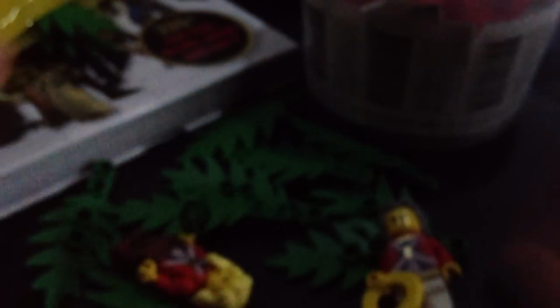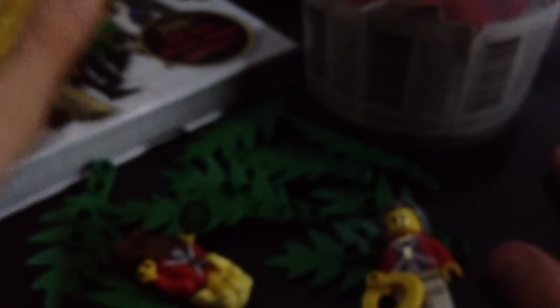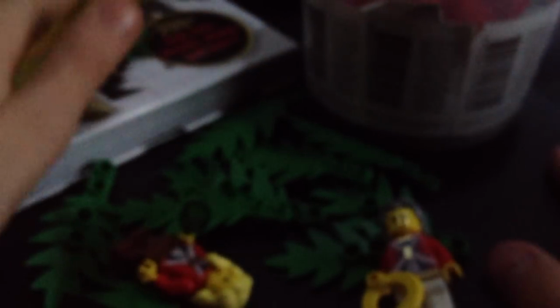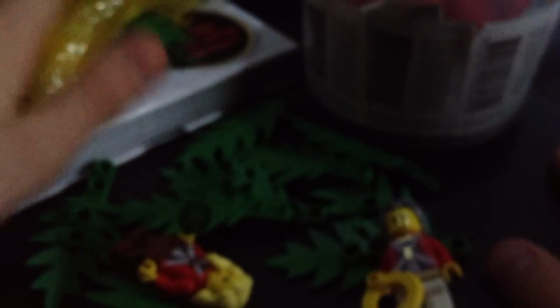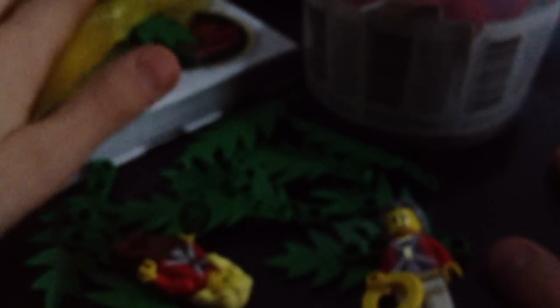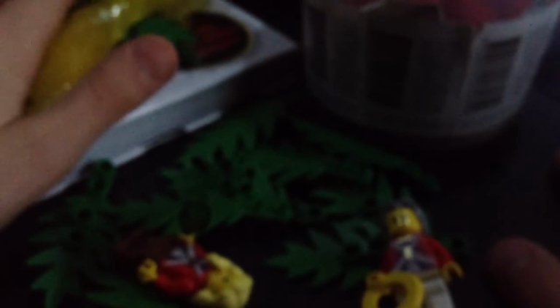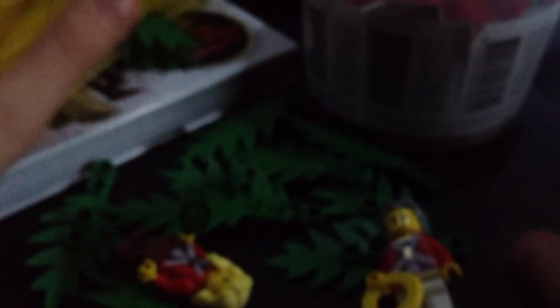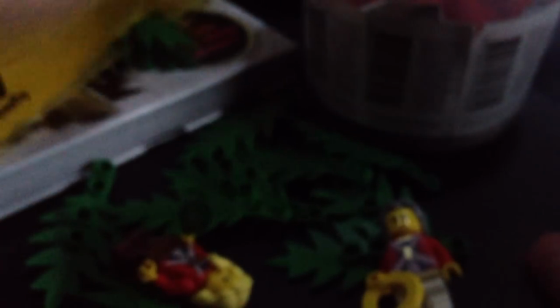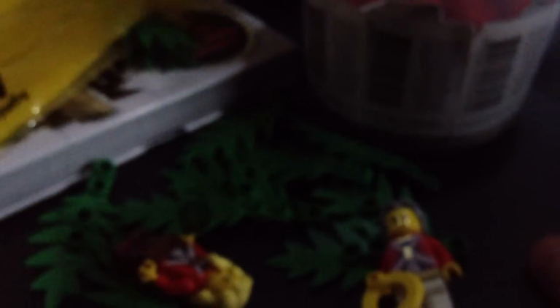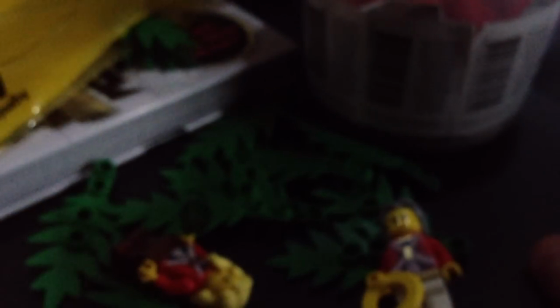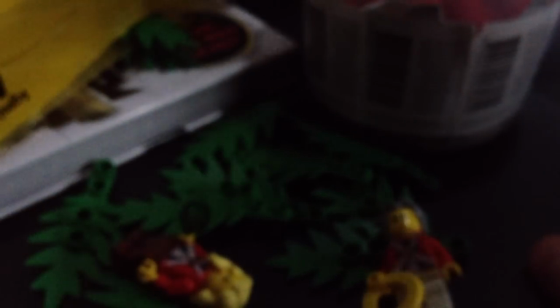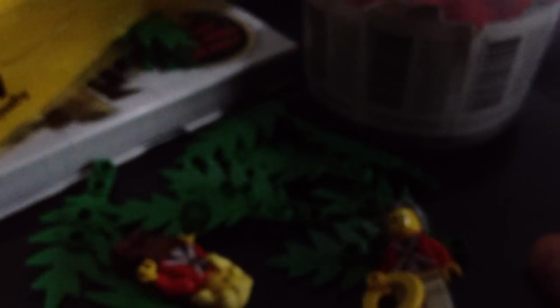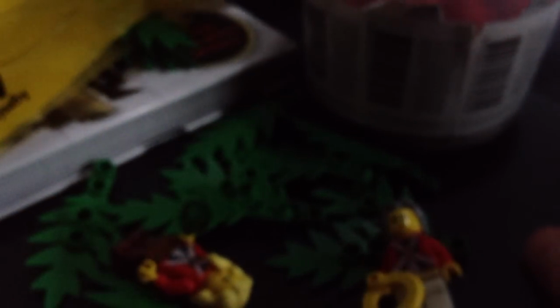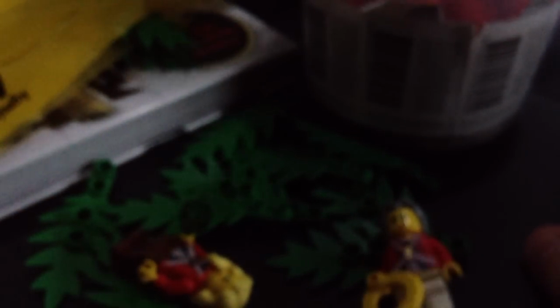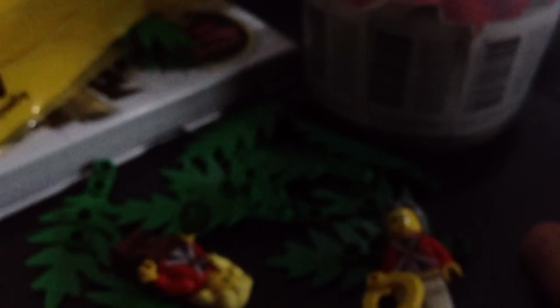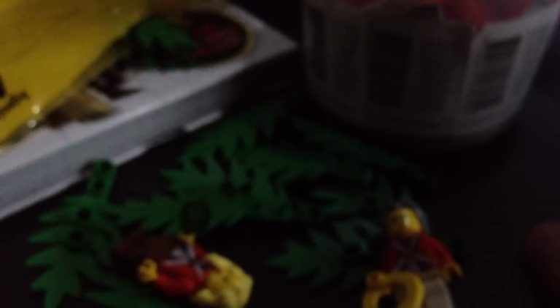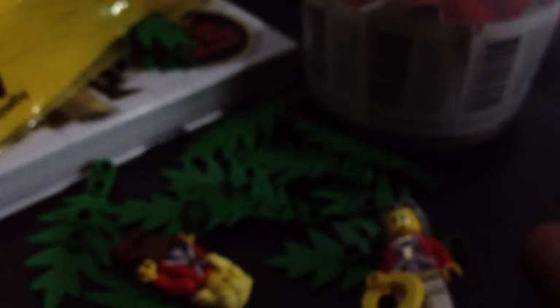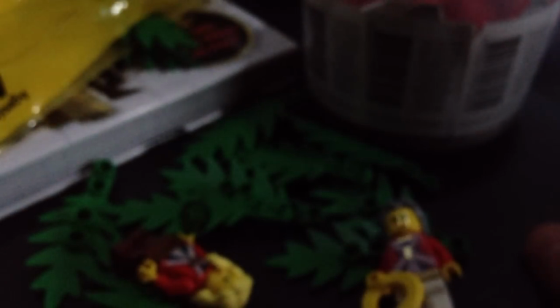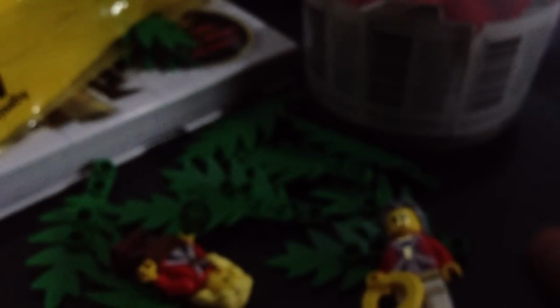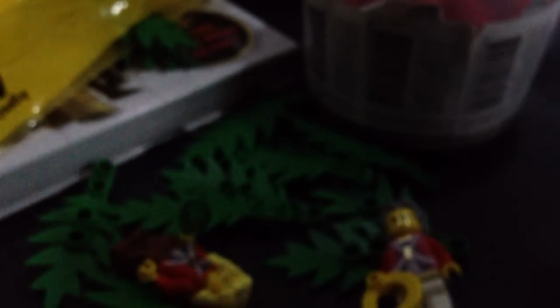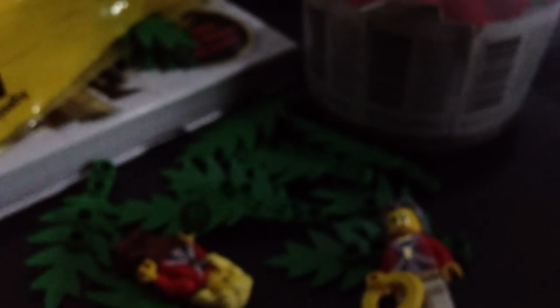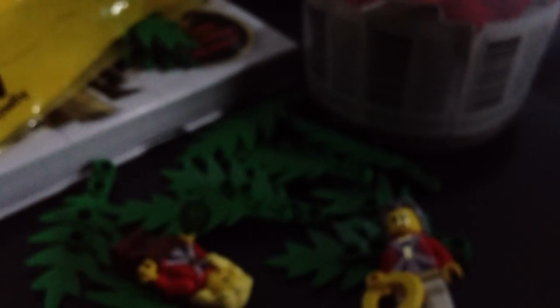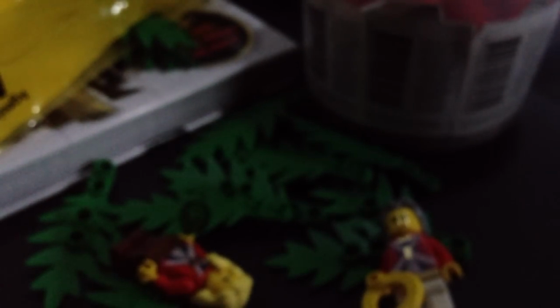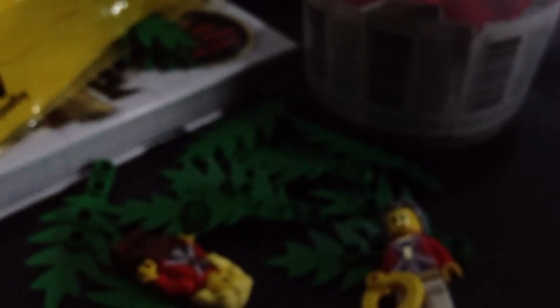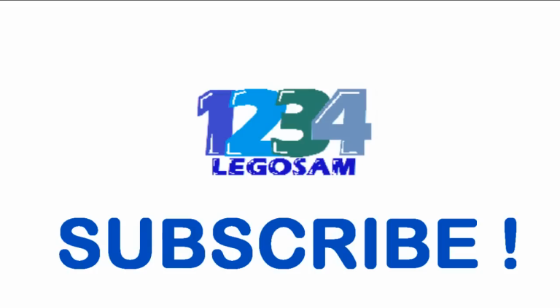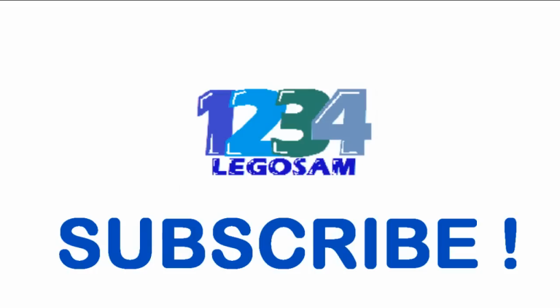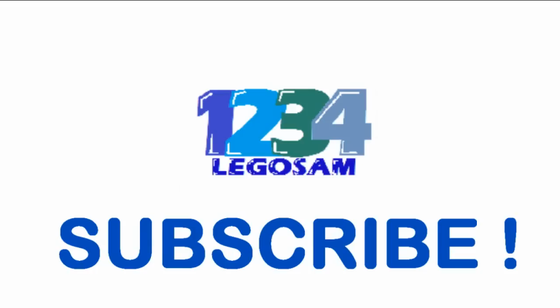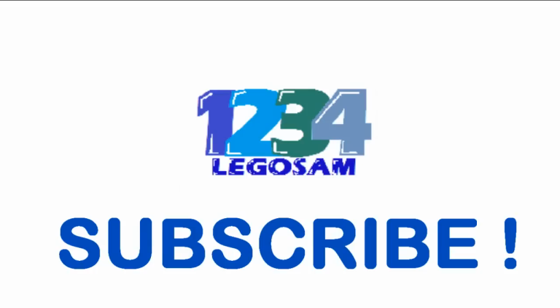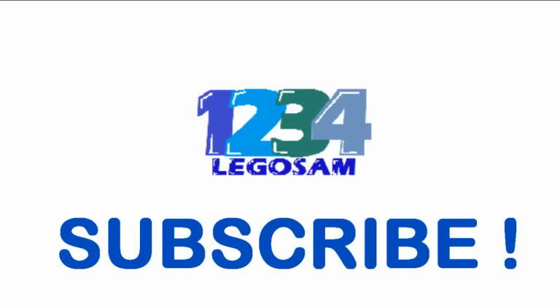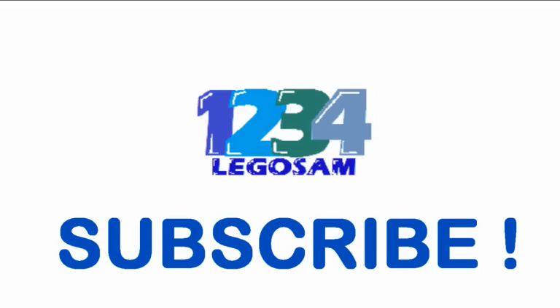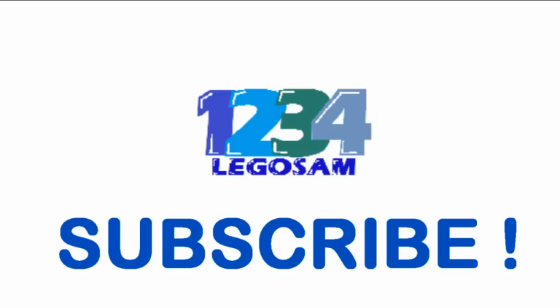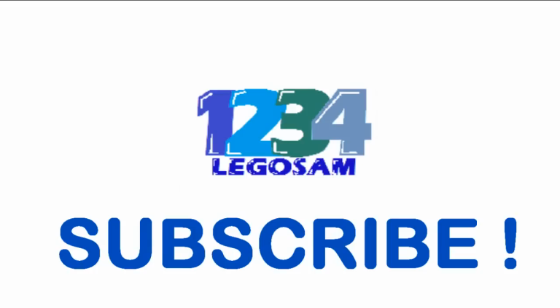That's it for this haul. Thanks for watching, like and subscribe. I think that's everything and I'll see you next time. Goodbye!